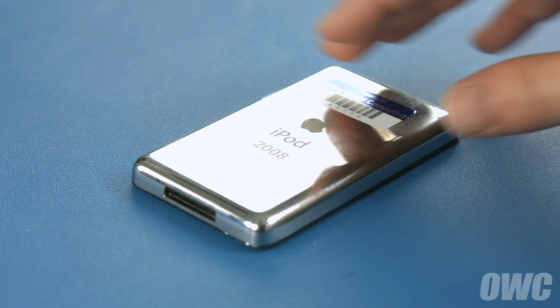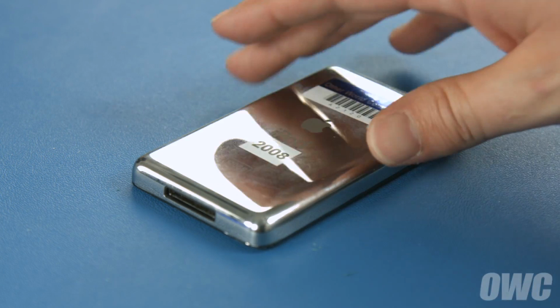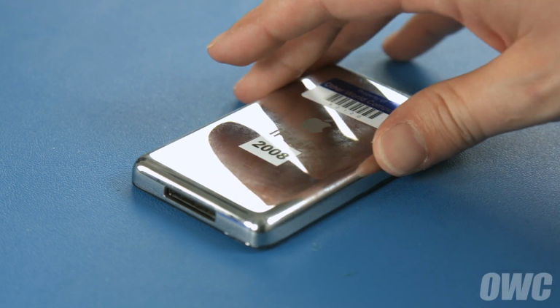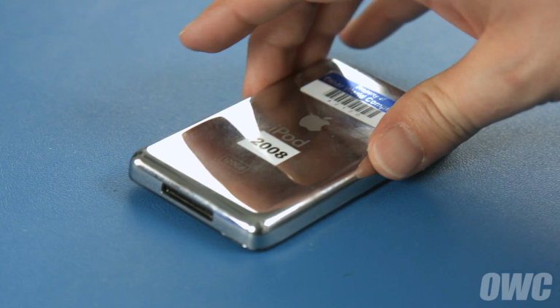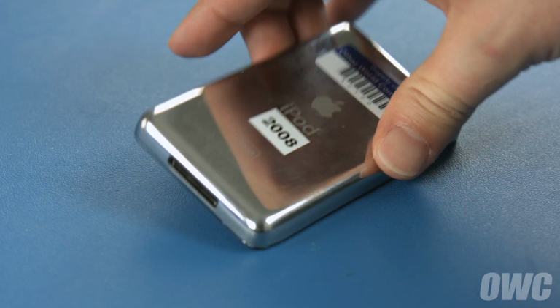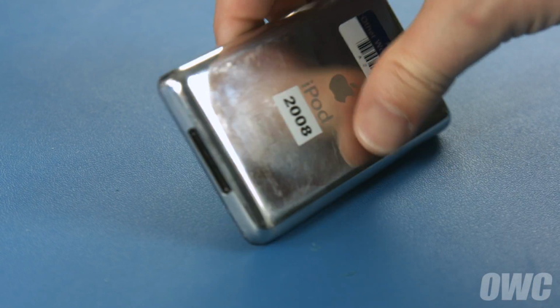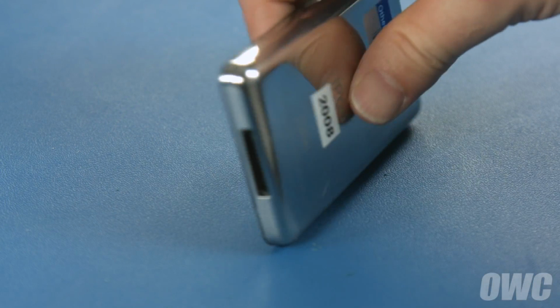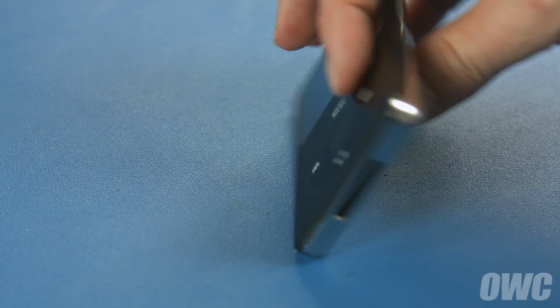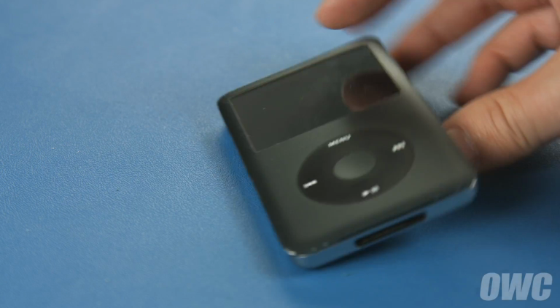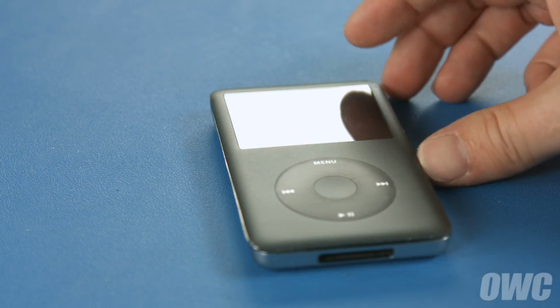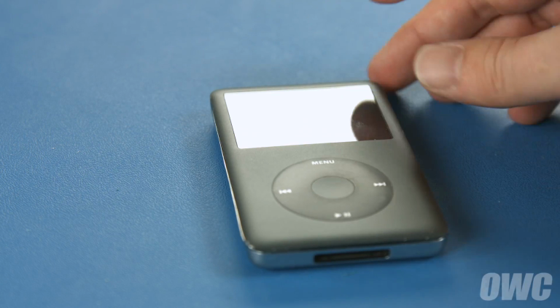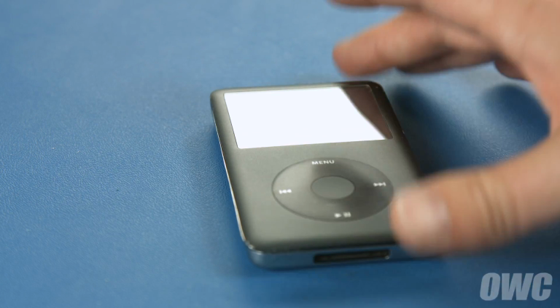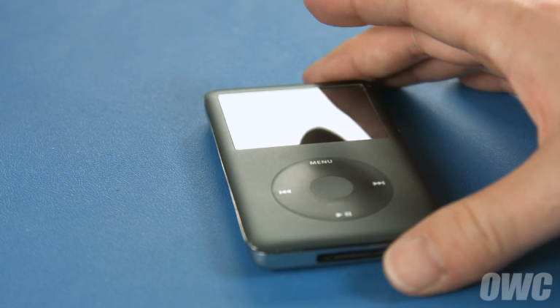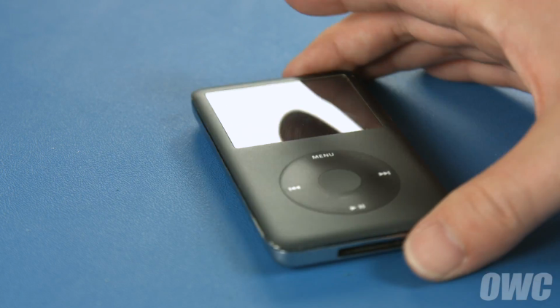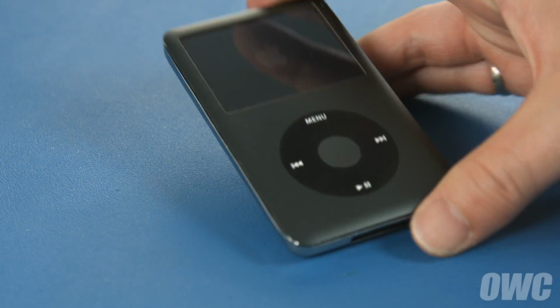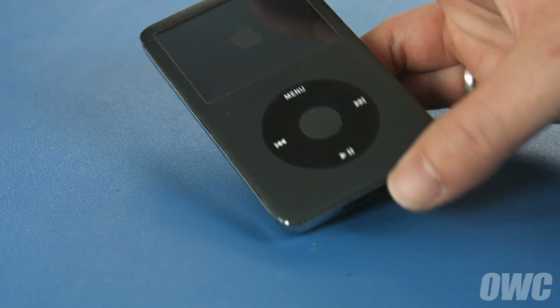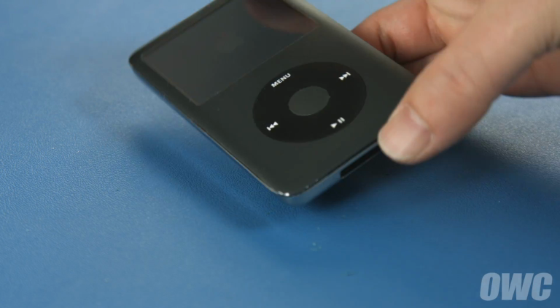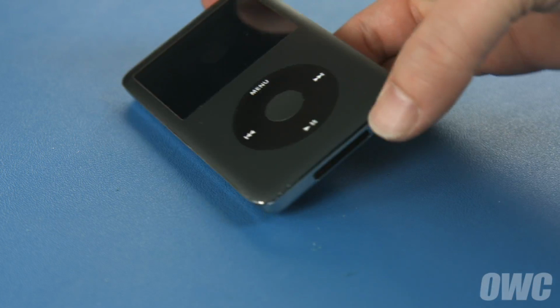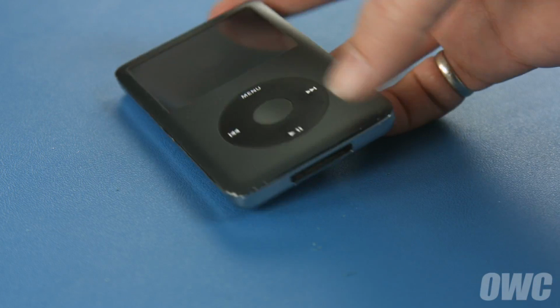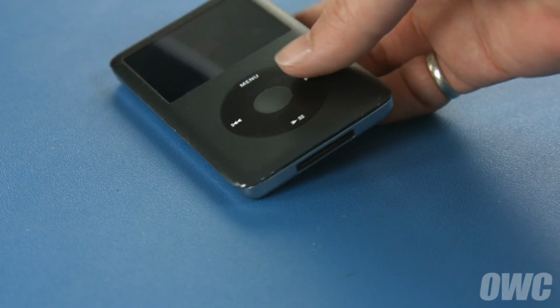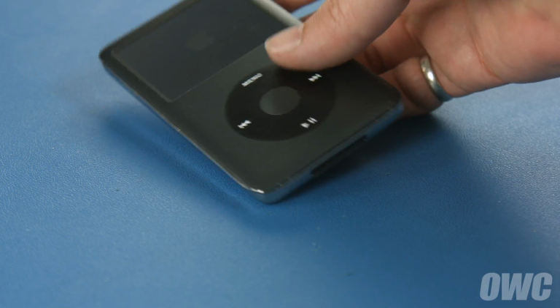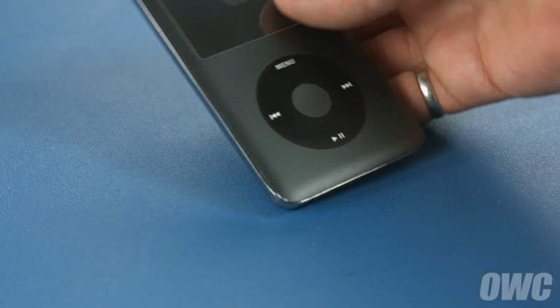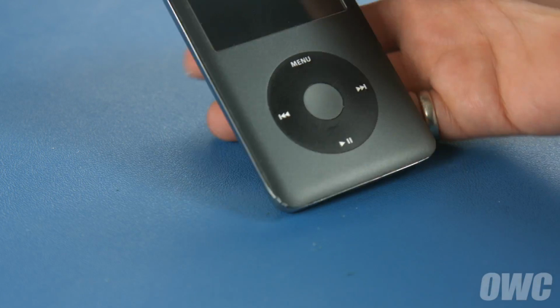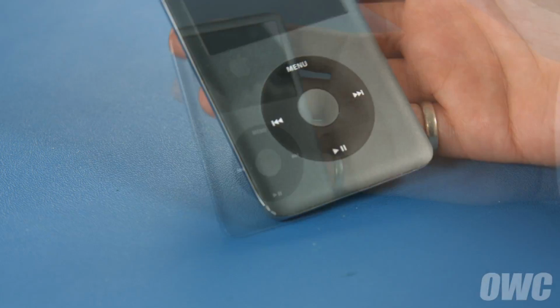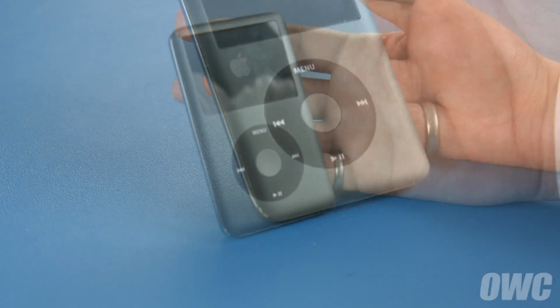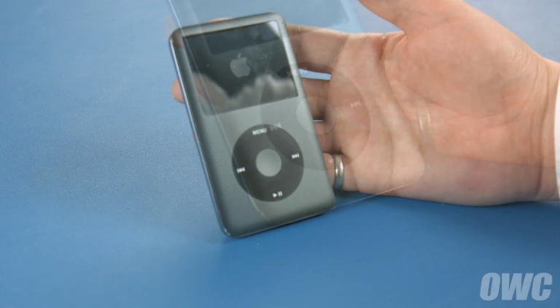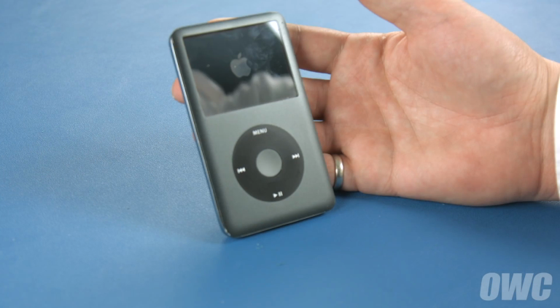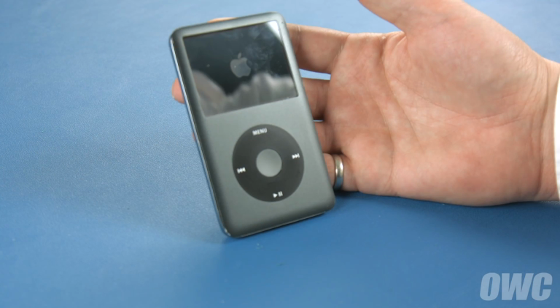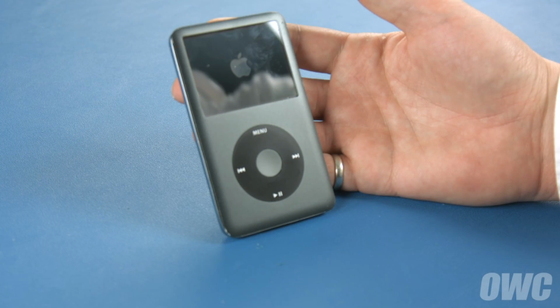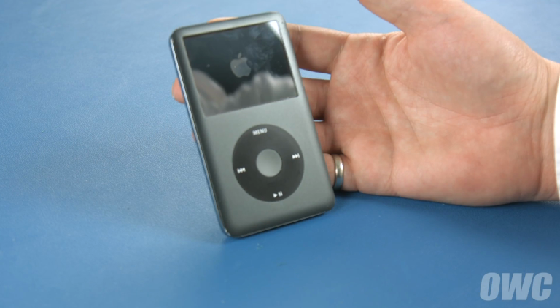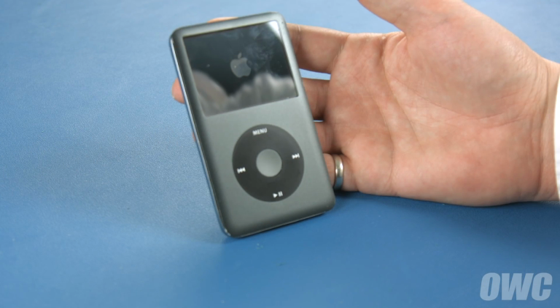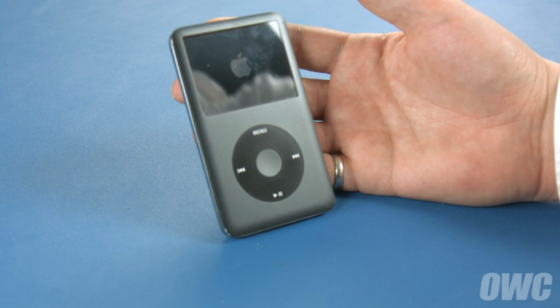You can now turn your iPod back on and attach it to your computer to transfer your music over.